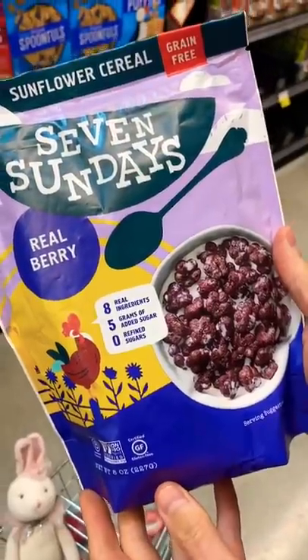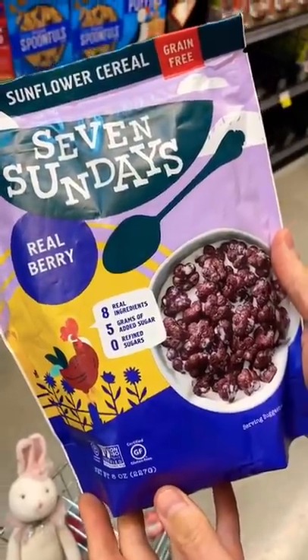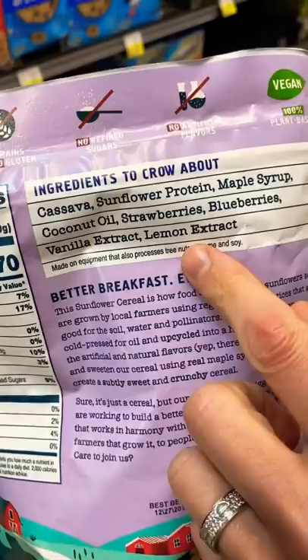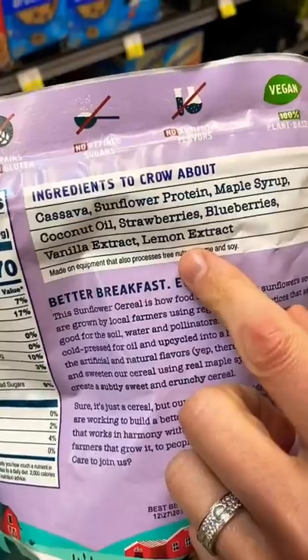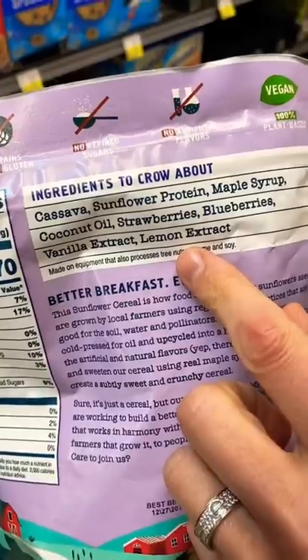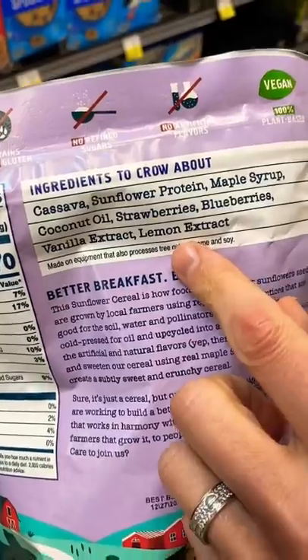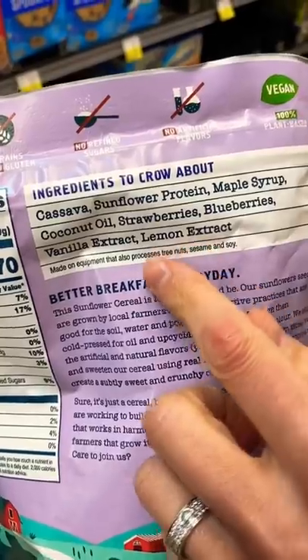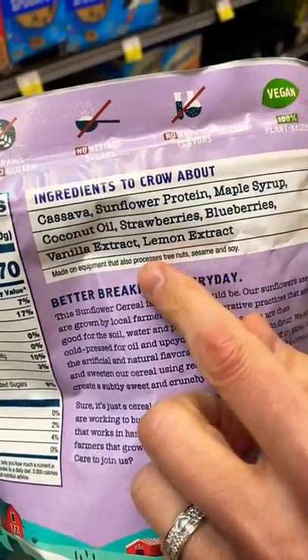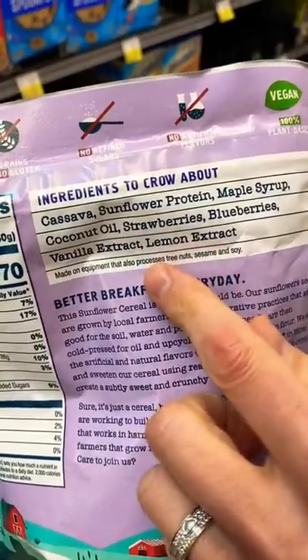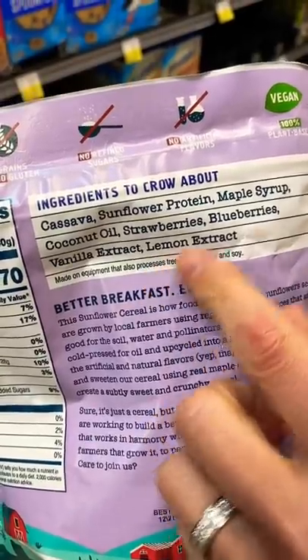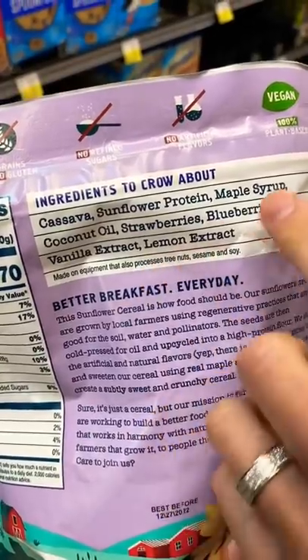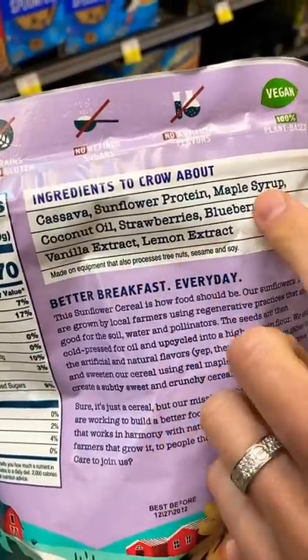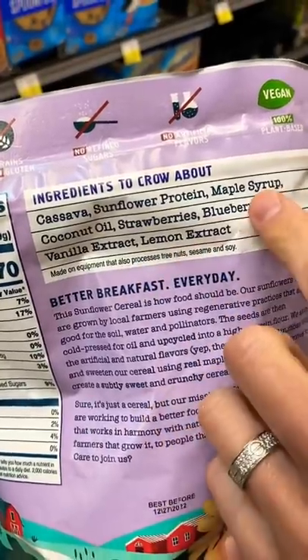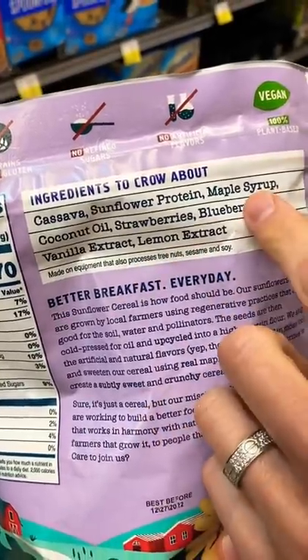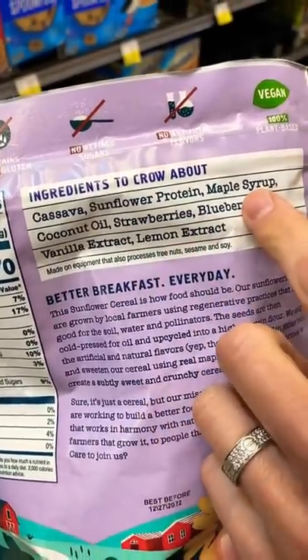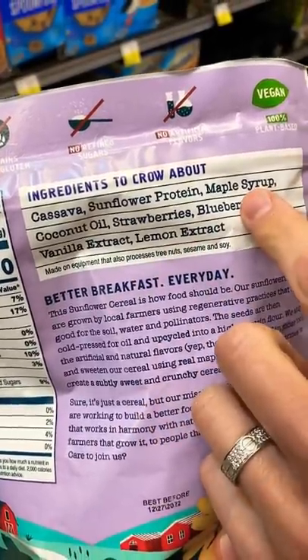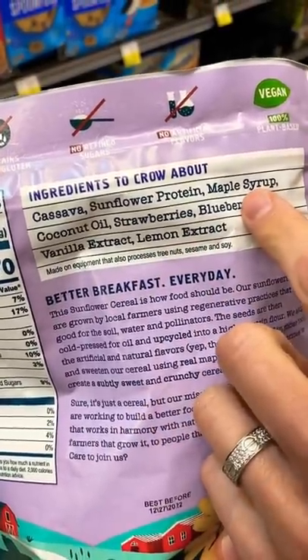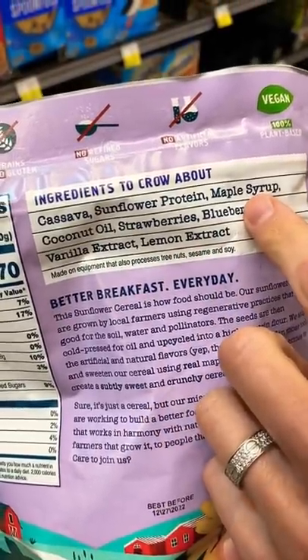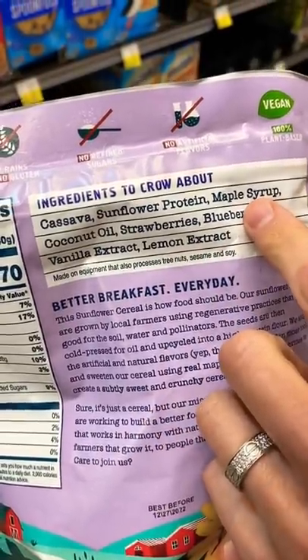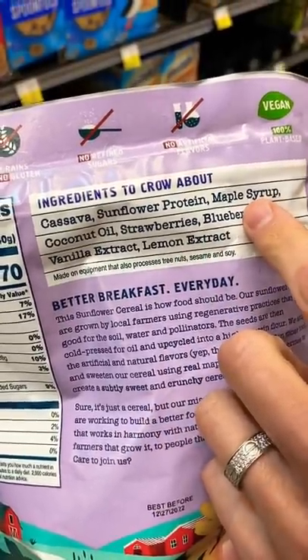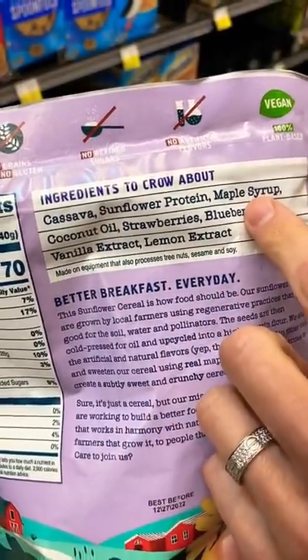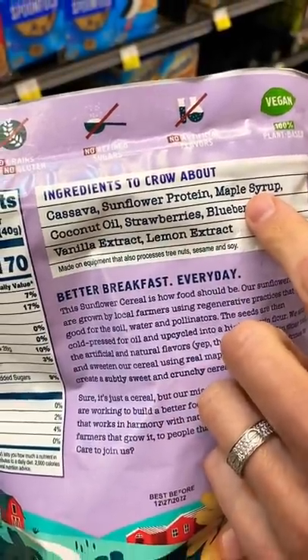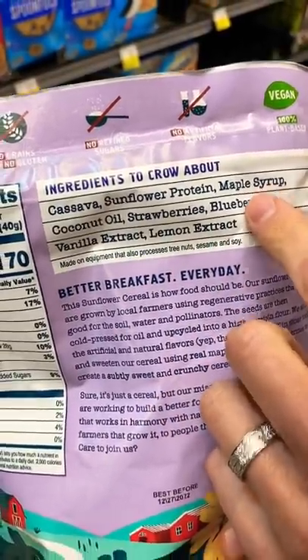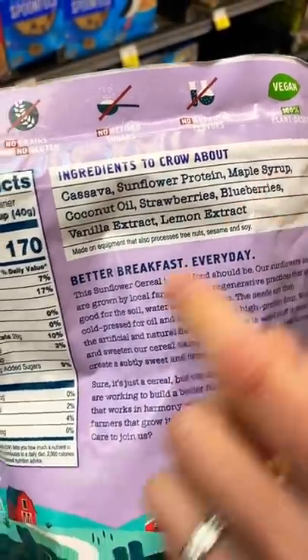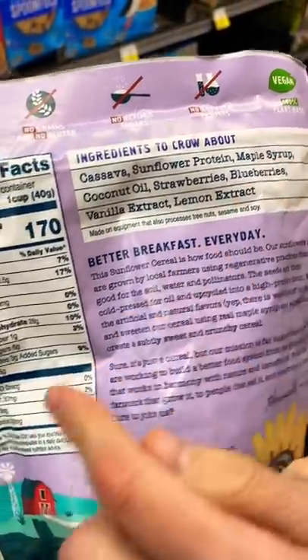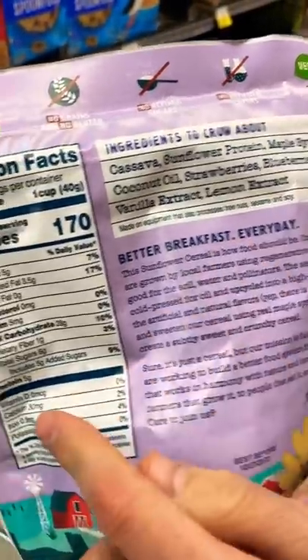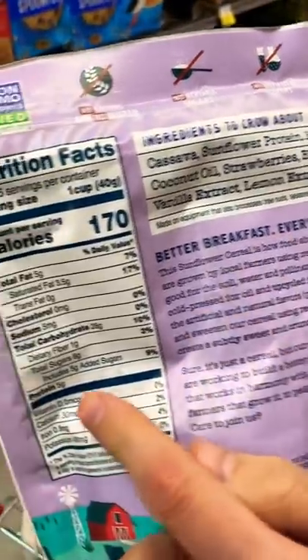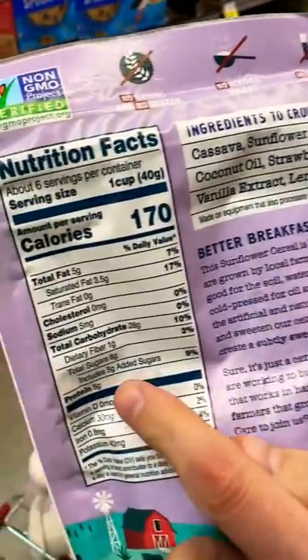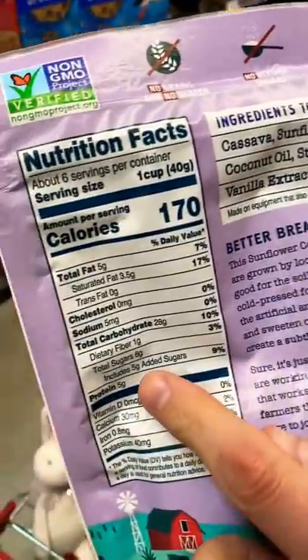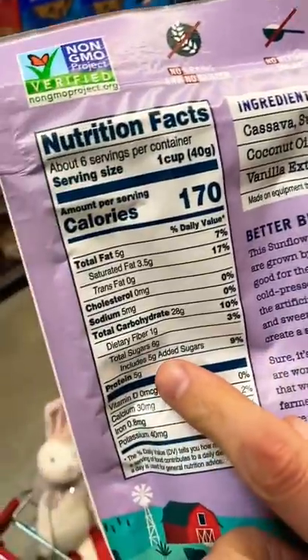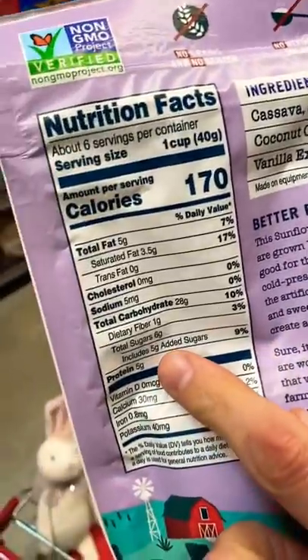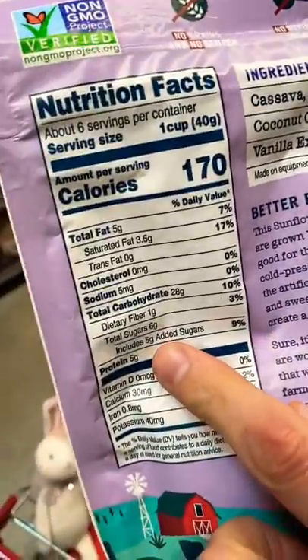Look at this. It's sweetened with maple syrup, there's no processed ingredients, and there's just a little bit of sugar.